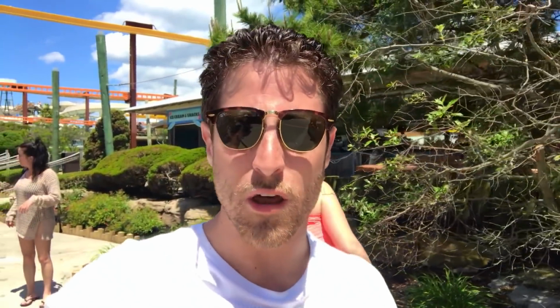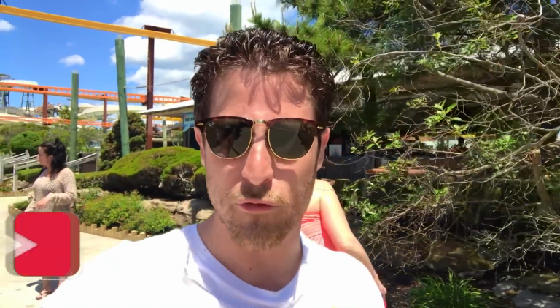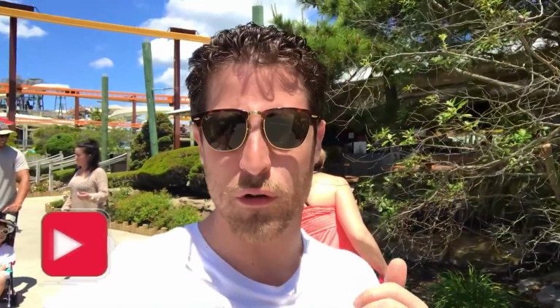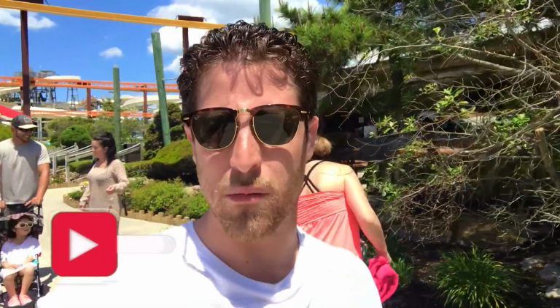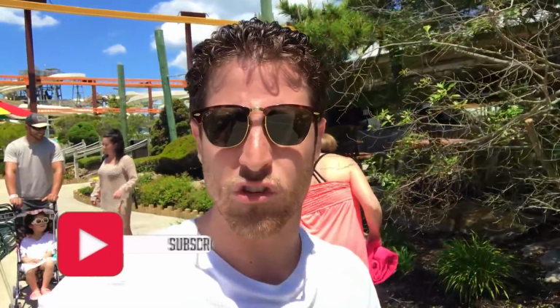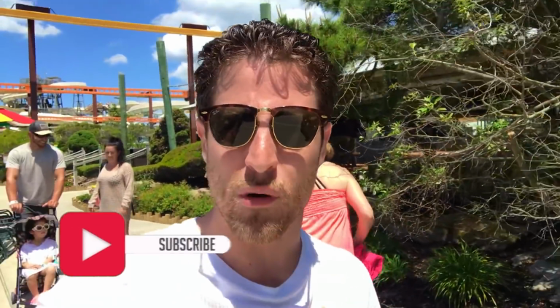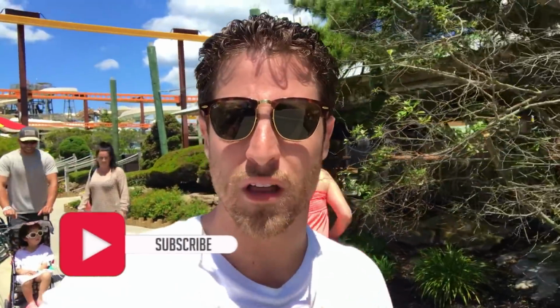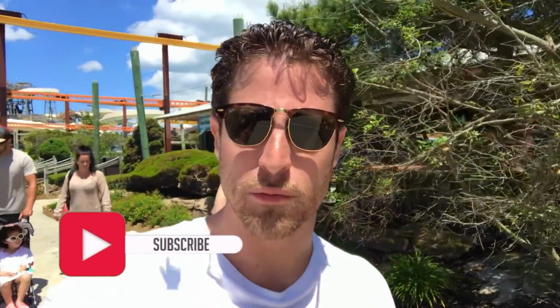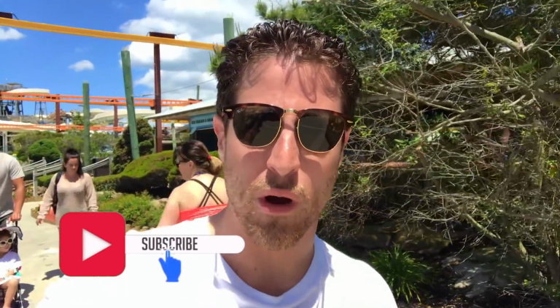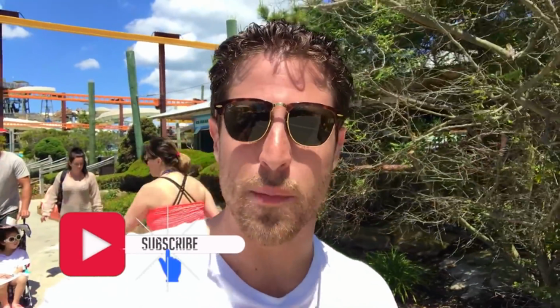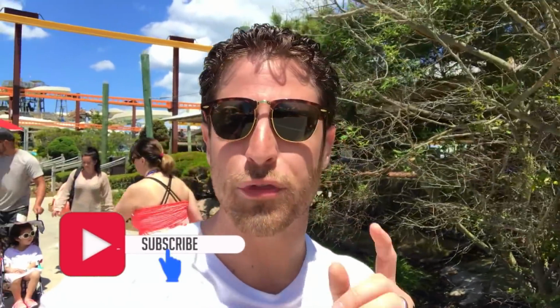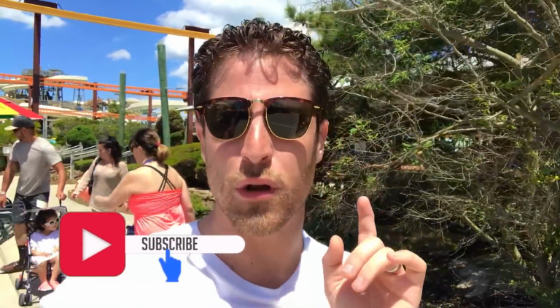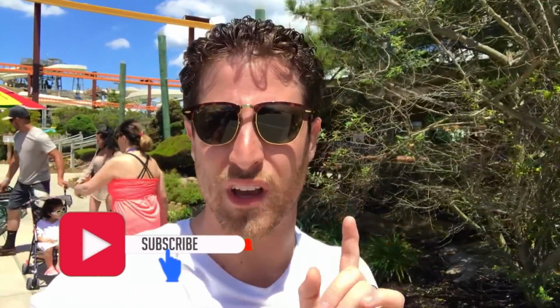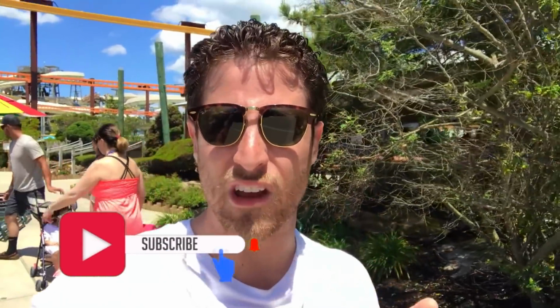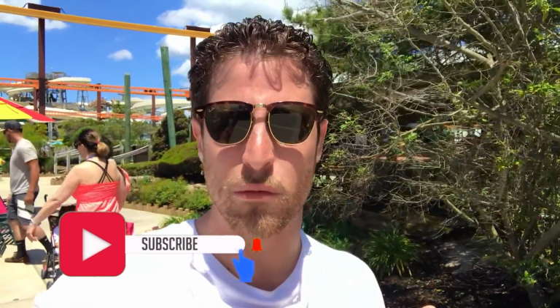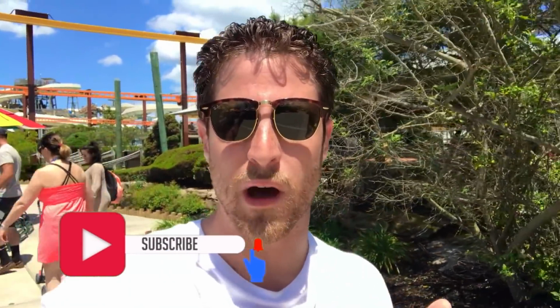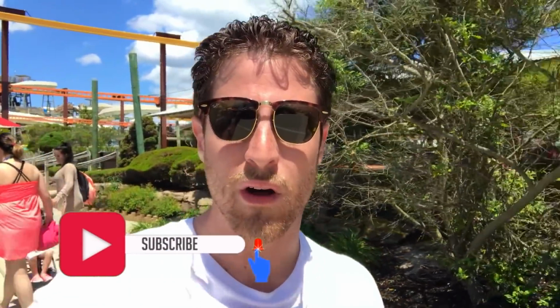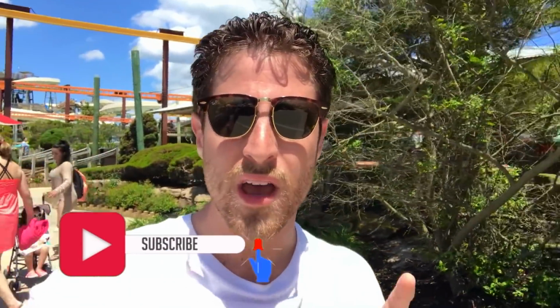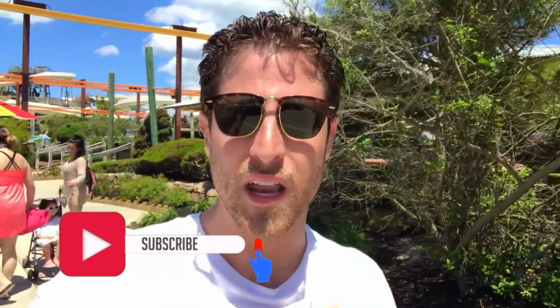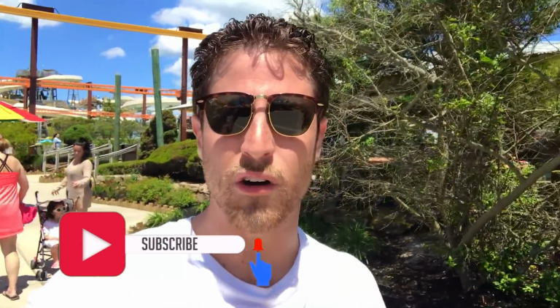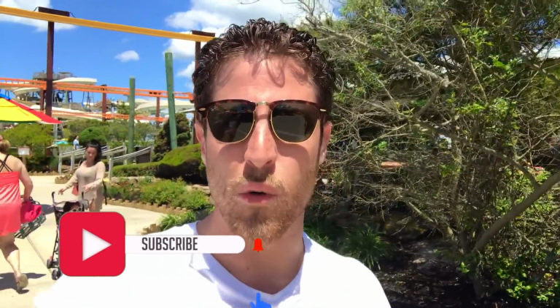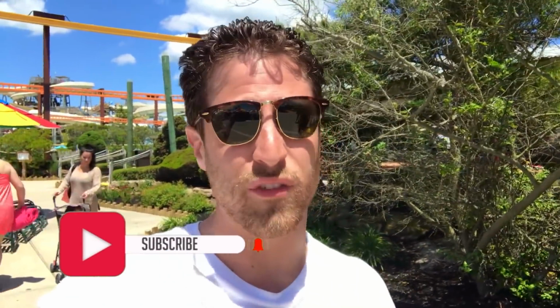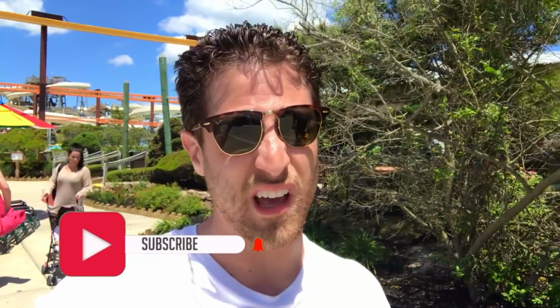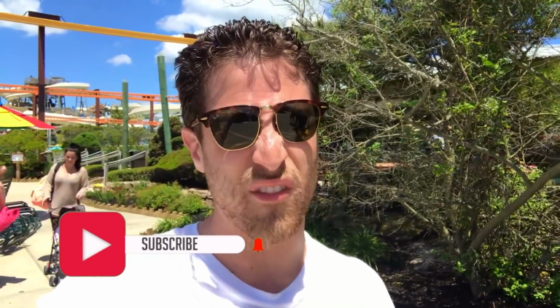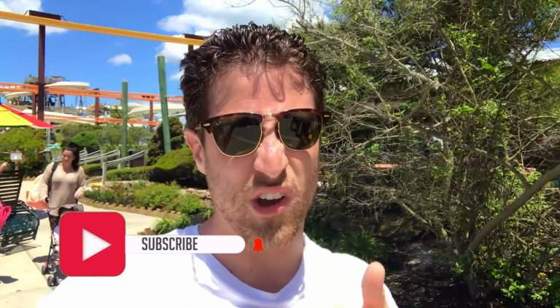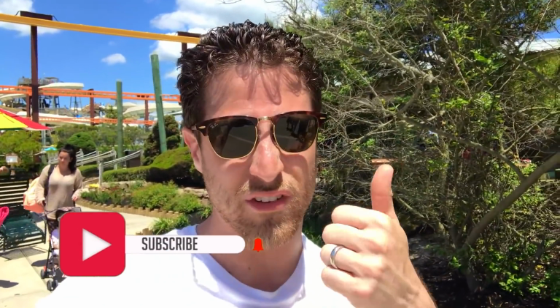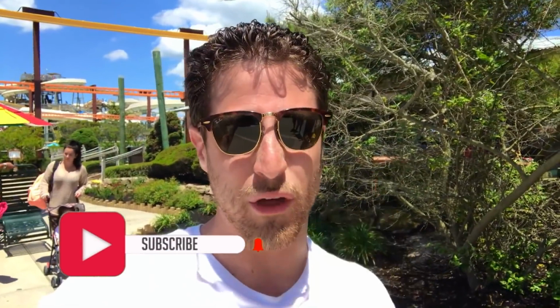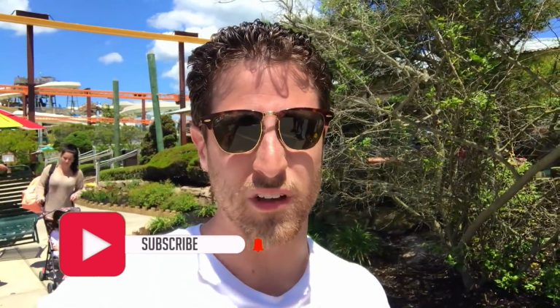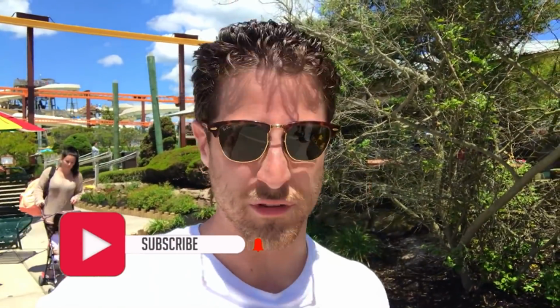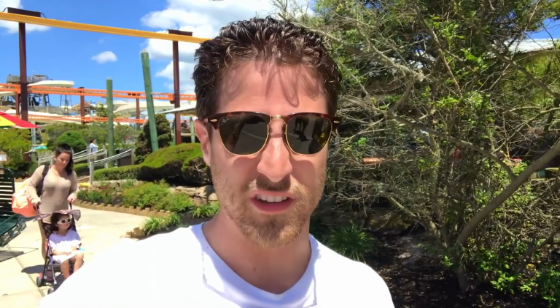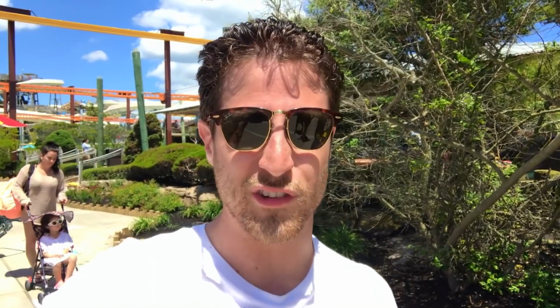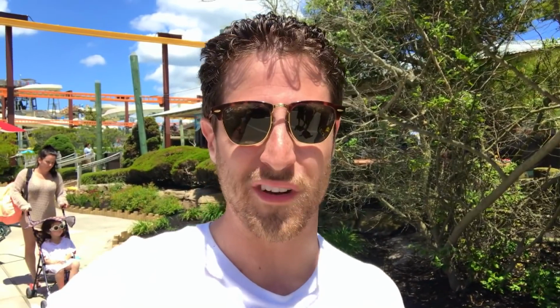Now before I do that, make sure you go ahead and subscribe, hit the notification bell, and as always, if you like our video, give us a thumbs up. So let's get started.